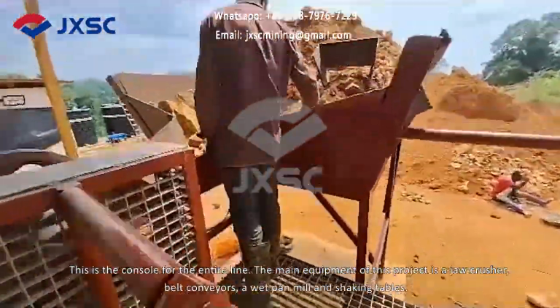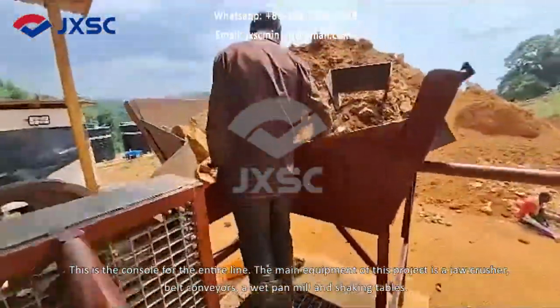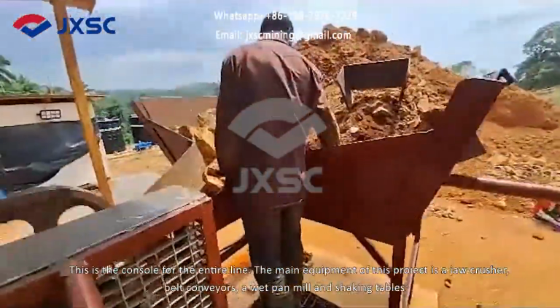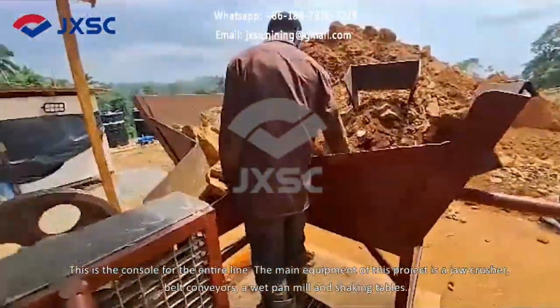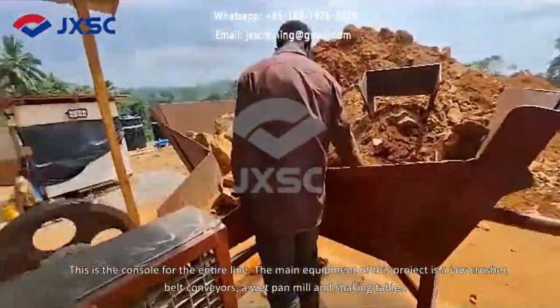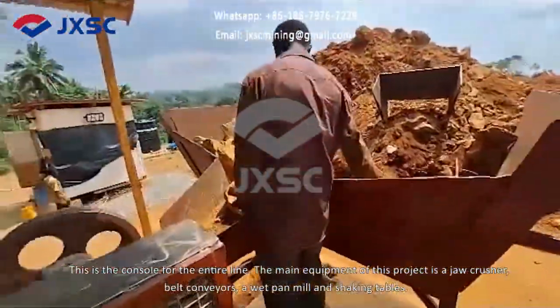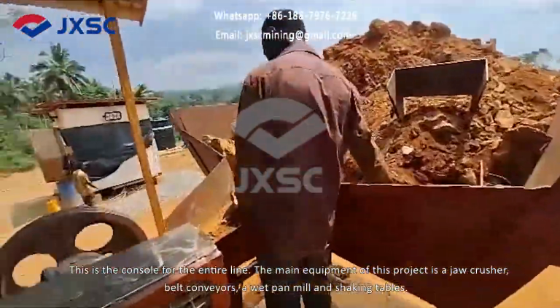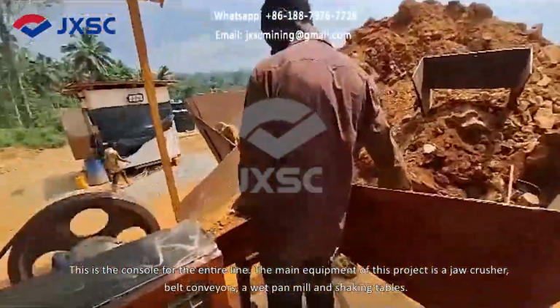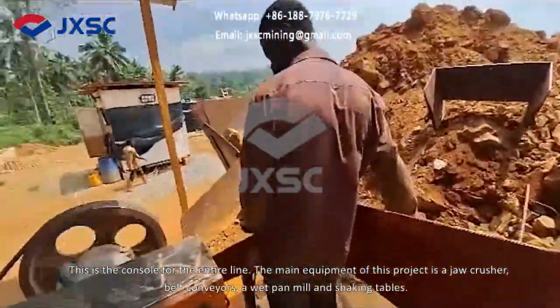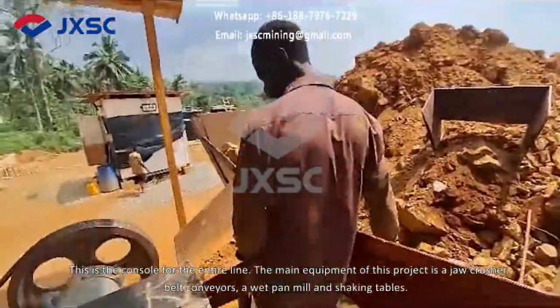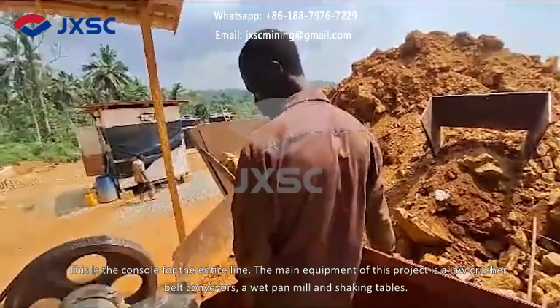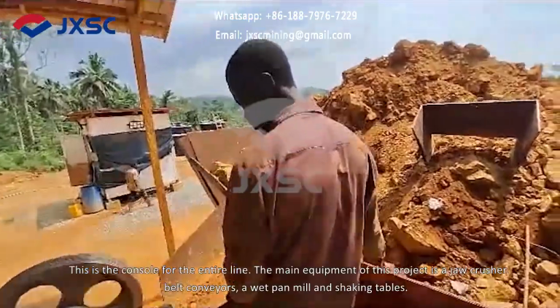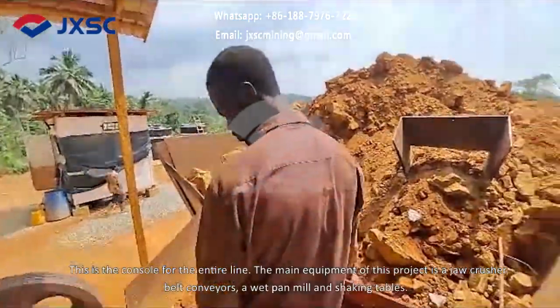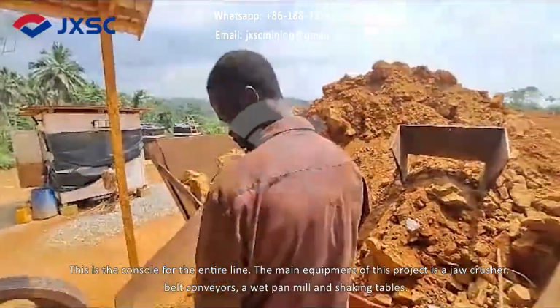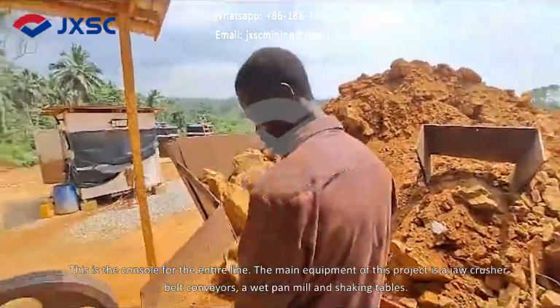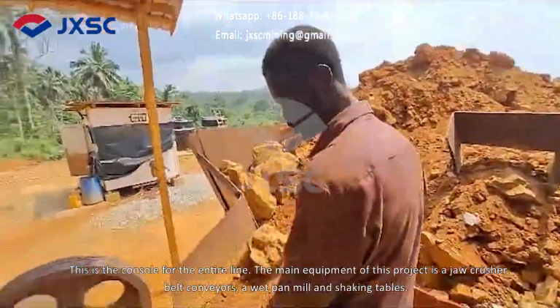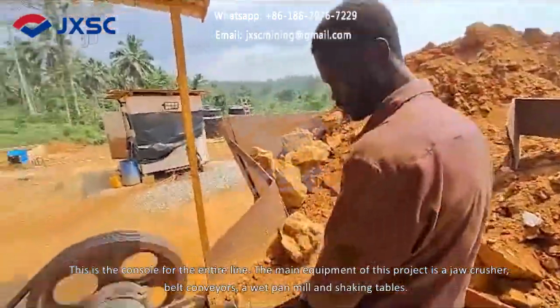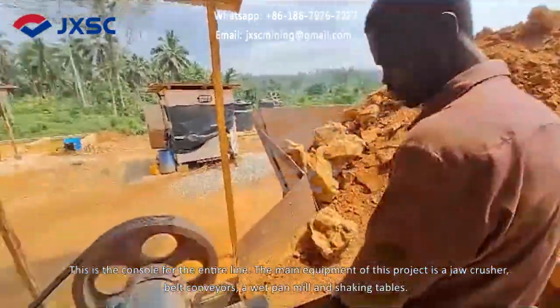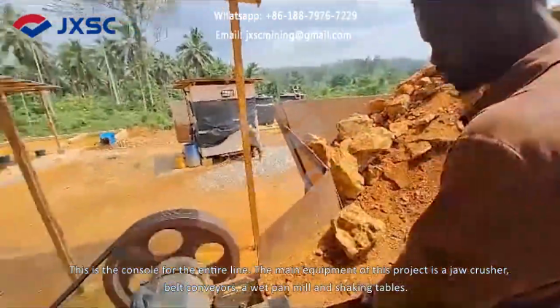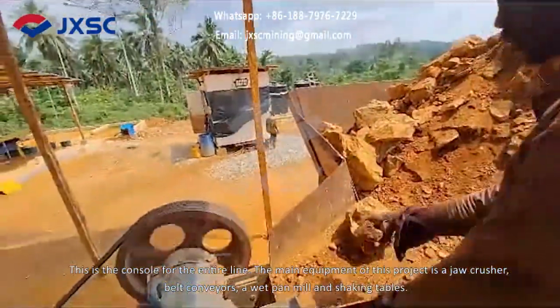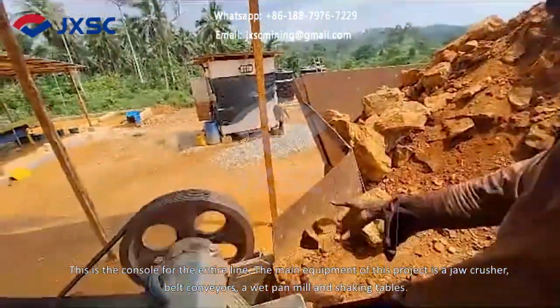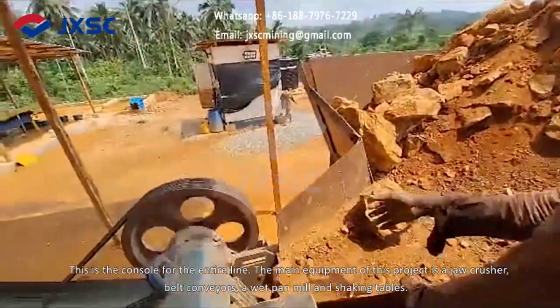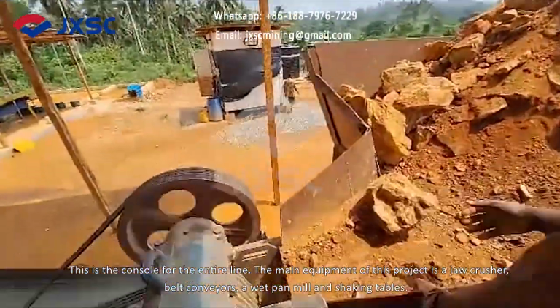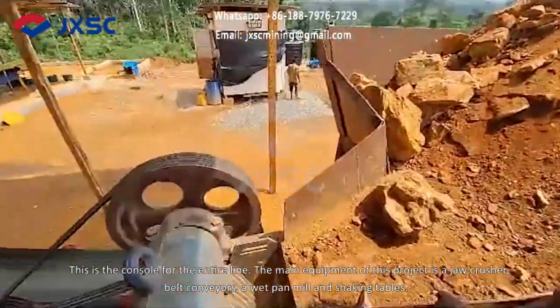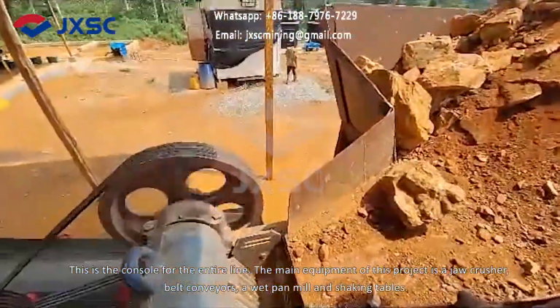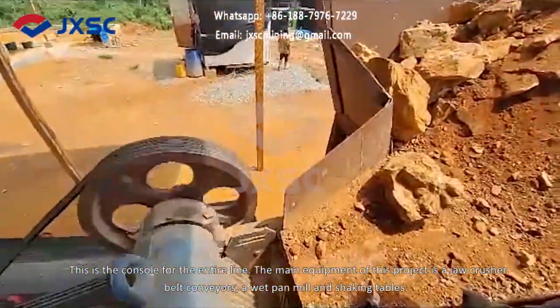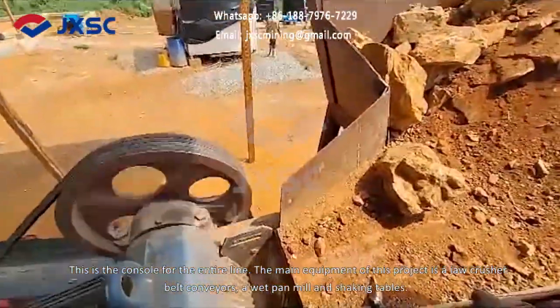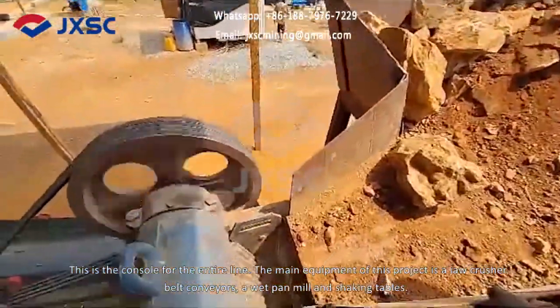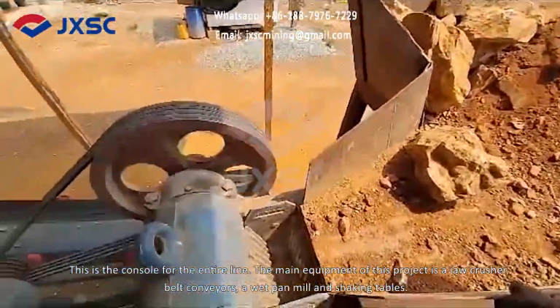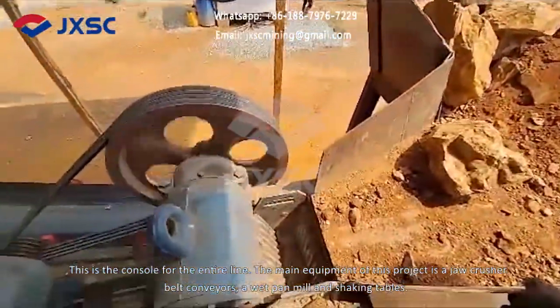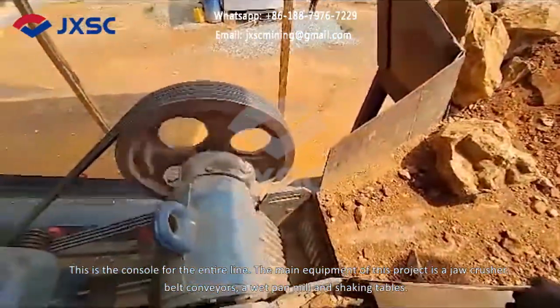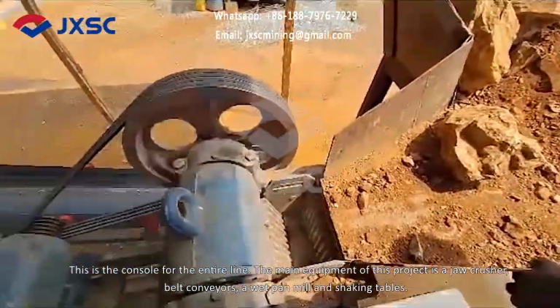The main equipment of this project is a jaw crusher, belt conveyors, a wet pan mill, and shaking tables.